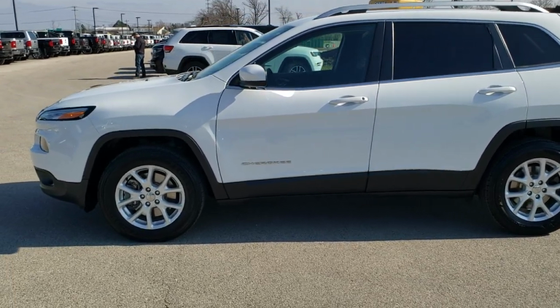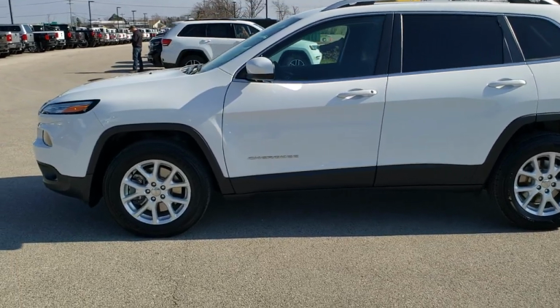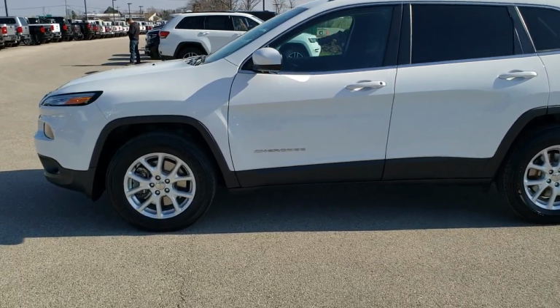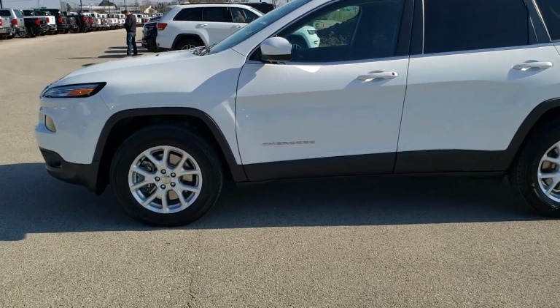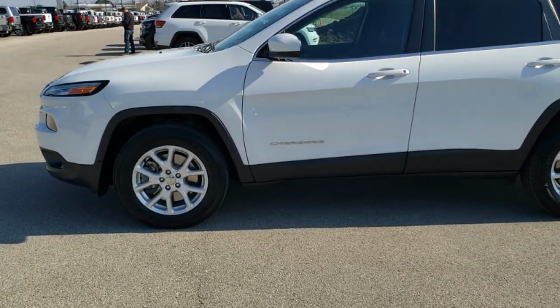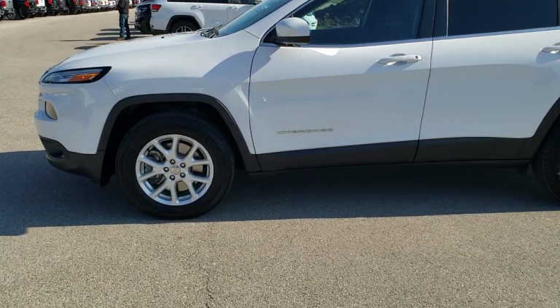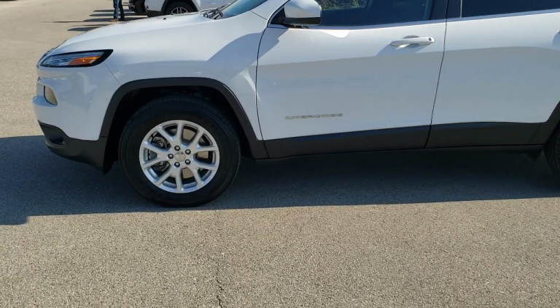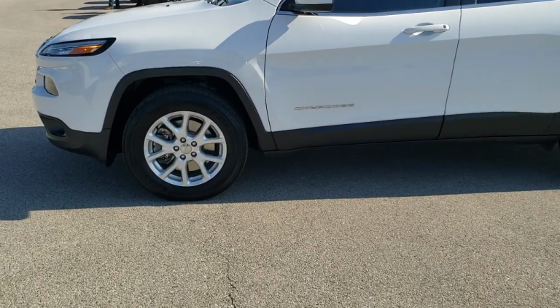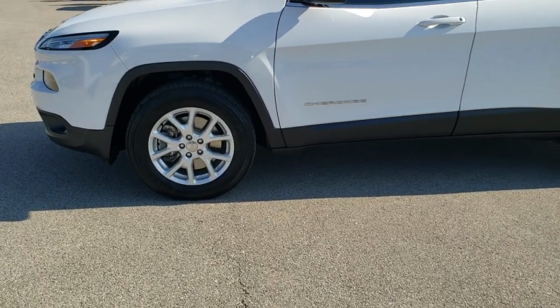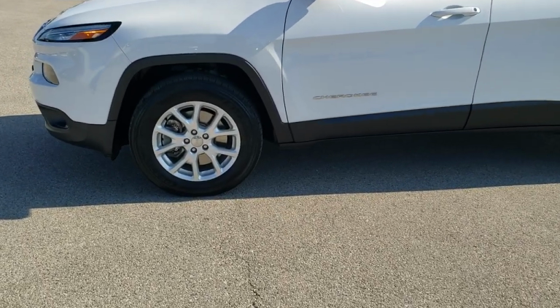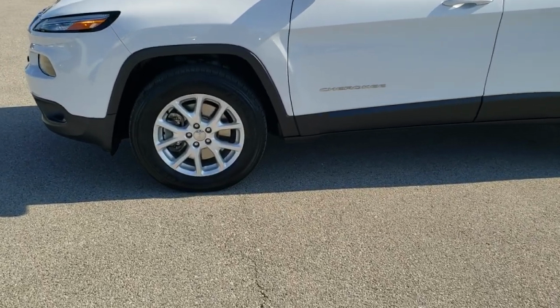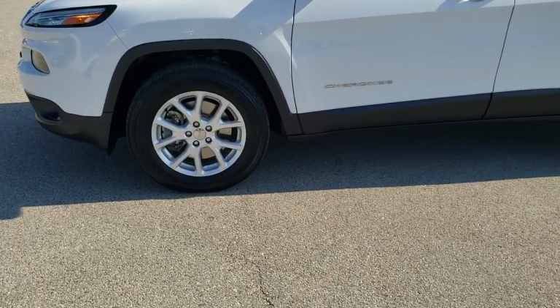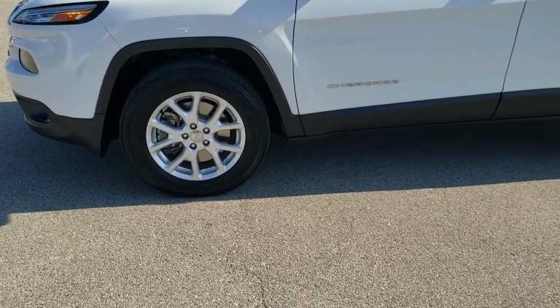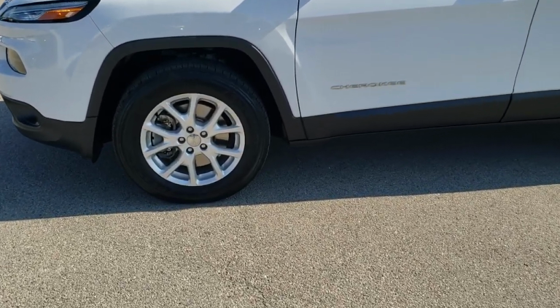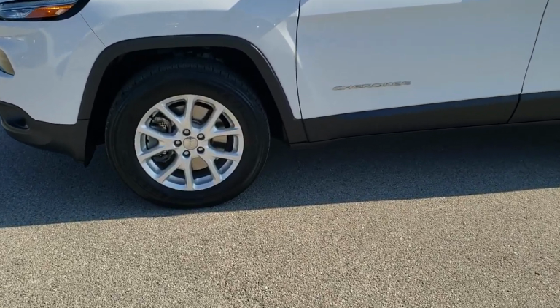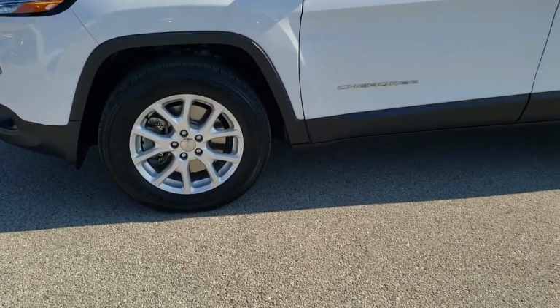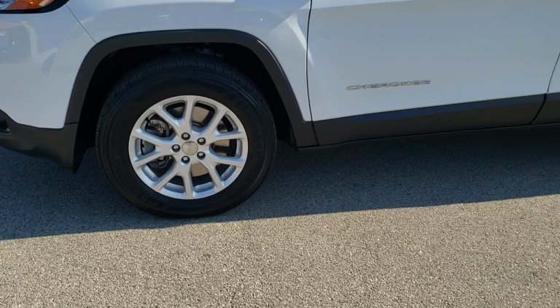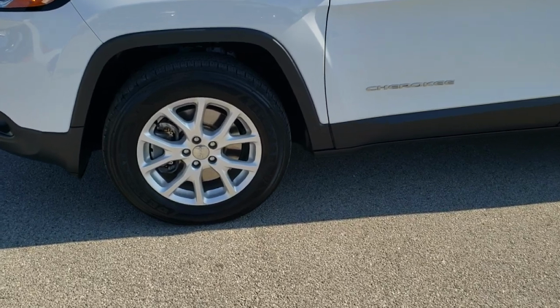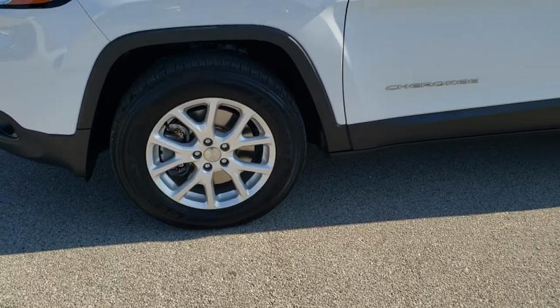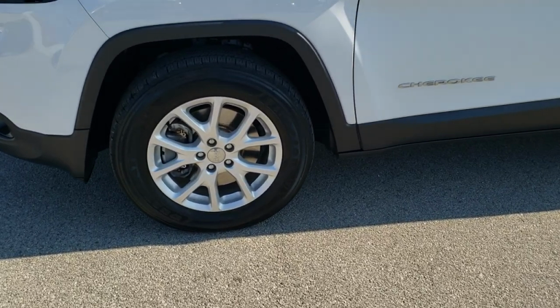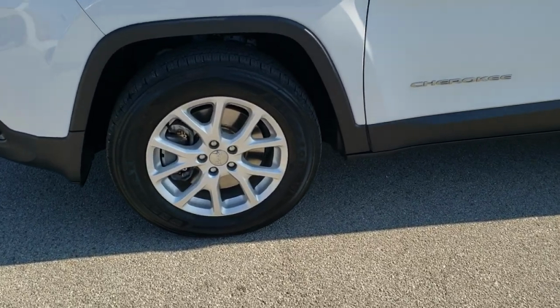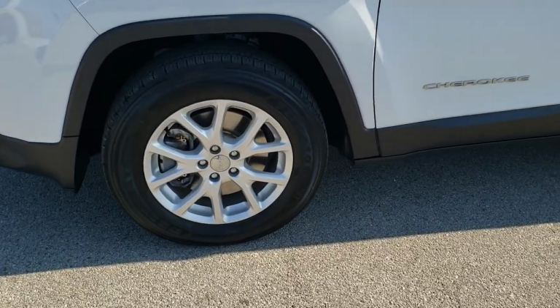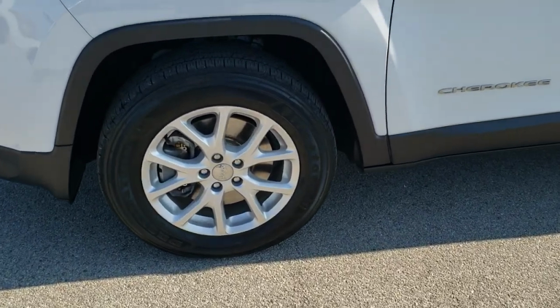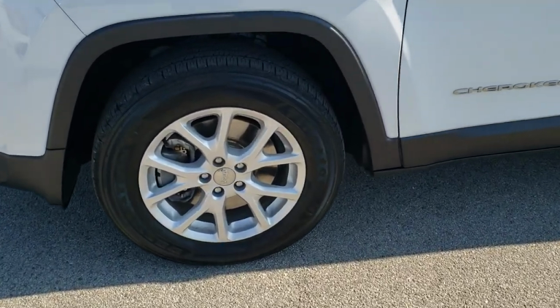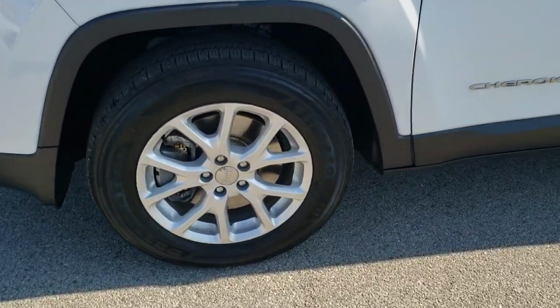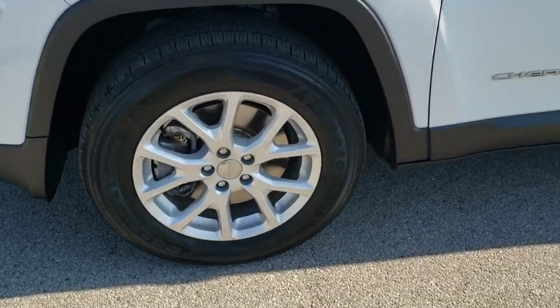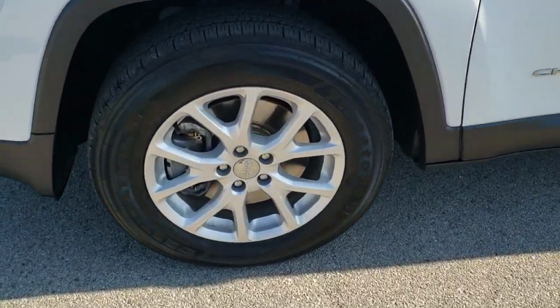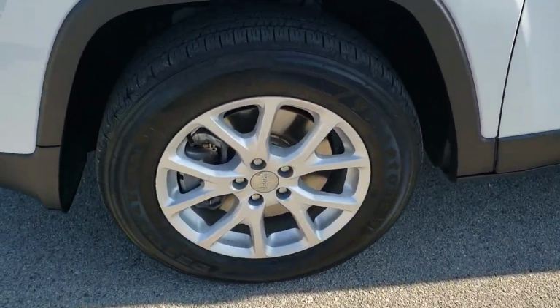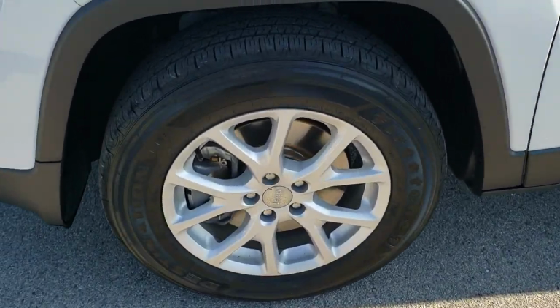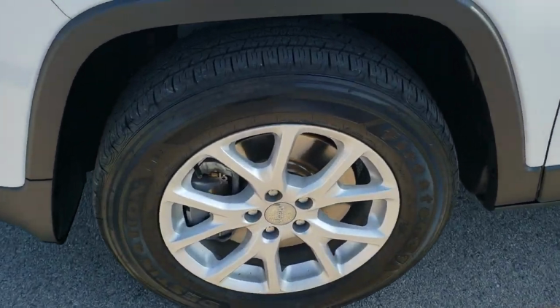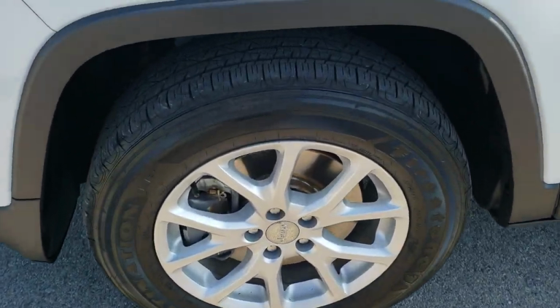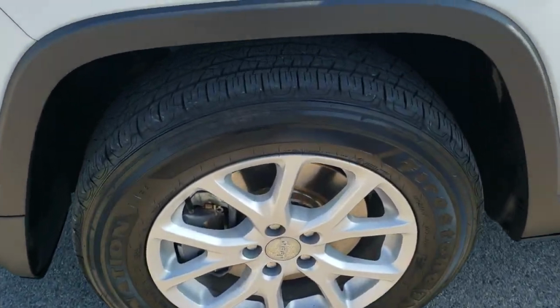If you'd like to check out all the photos on this Jeep, in the upper right-hand part of your screen there's a link right to our website. Click that and check us out there.